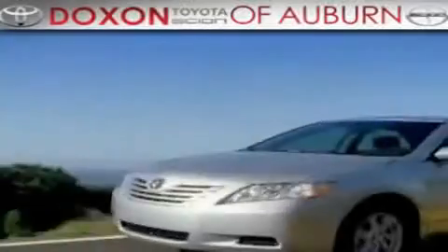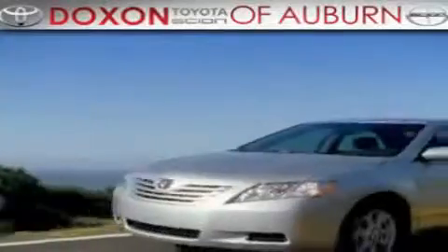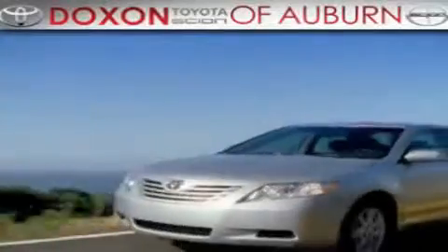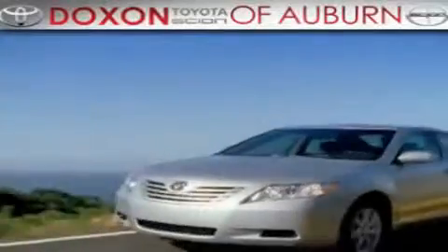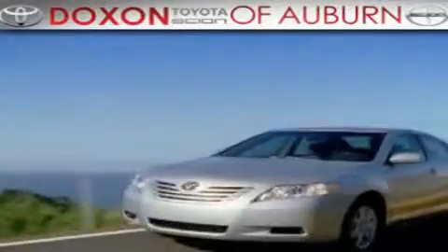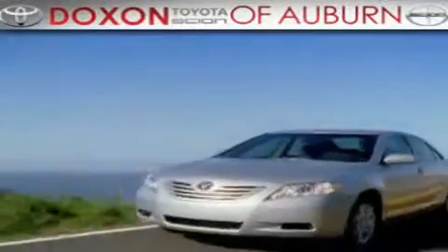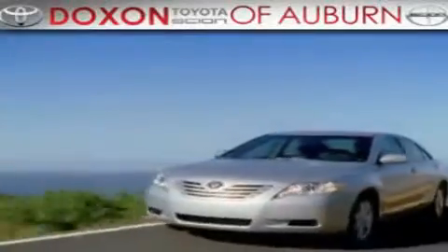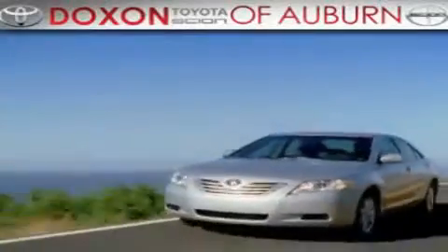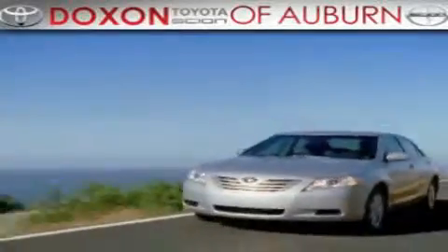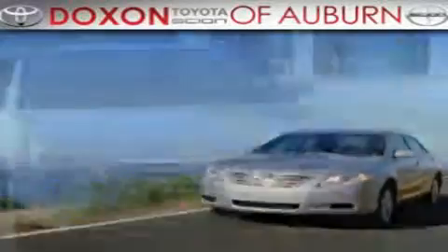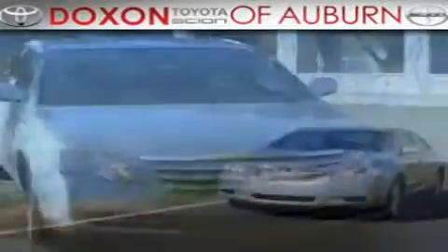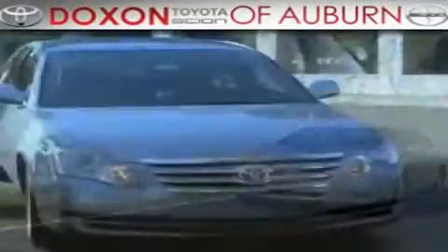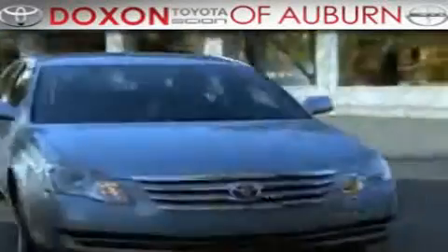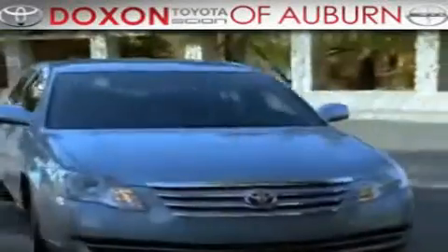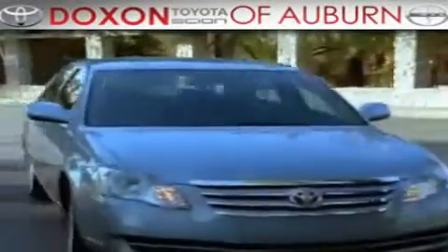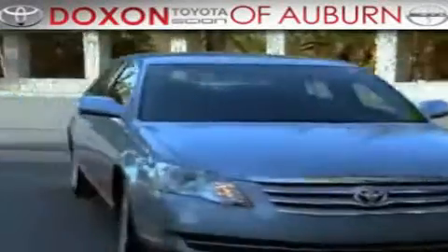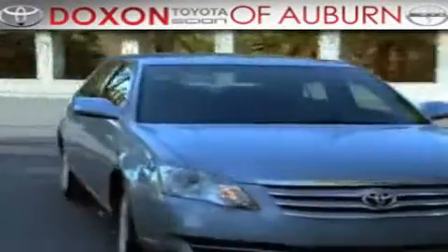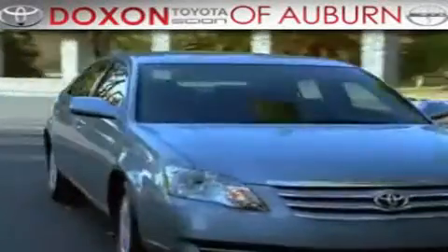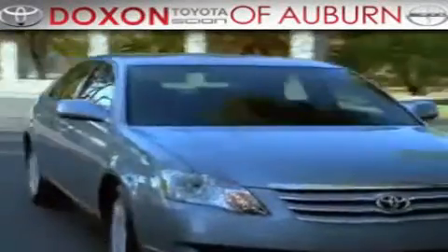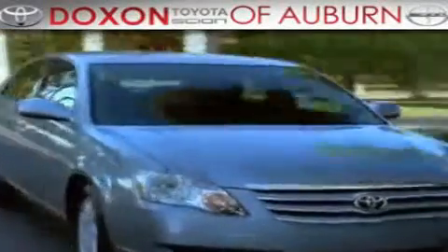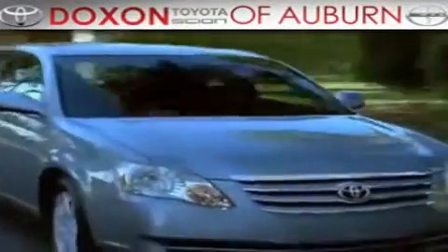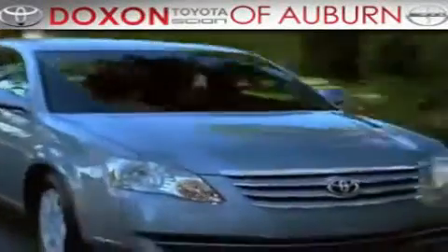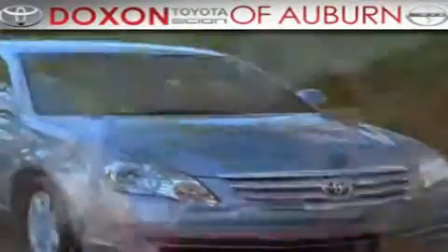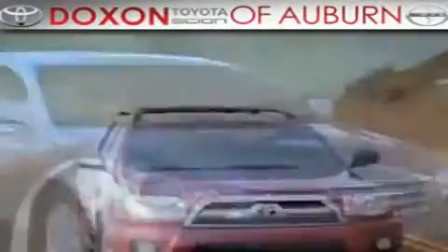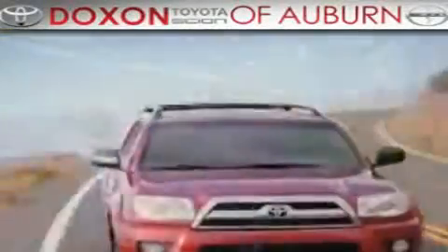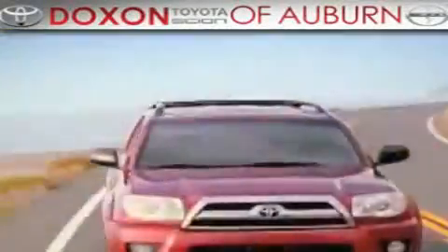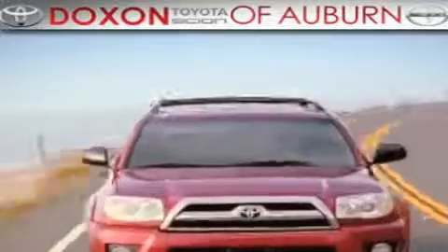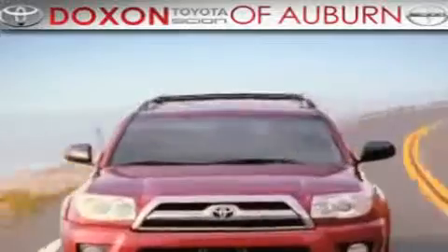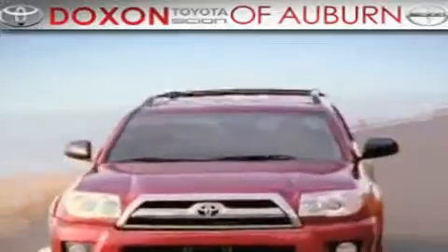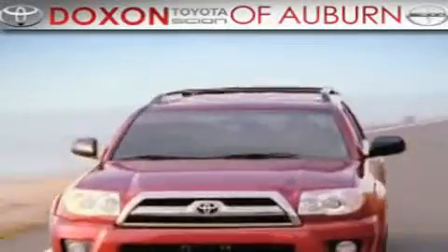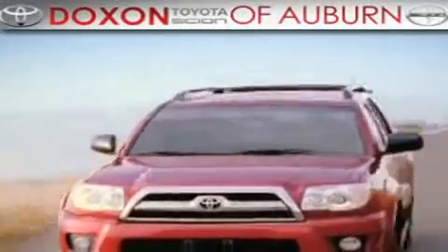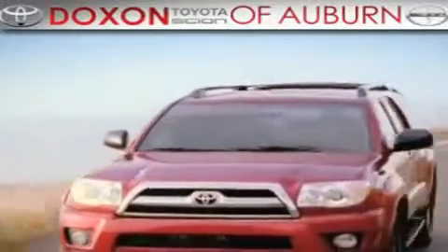Dachshund Toyota of Auburn, where you save money today on every new and used Toyota since 1938.